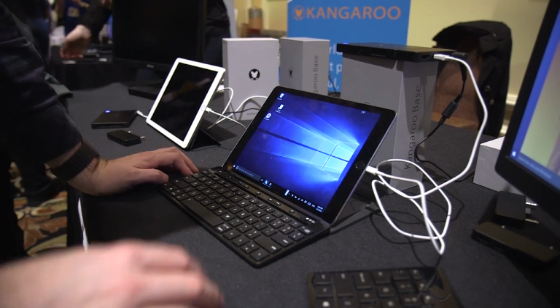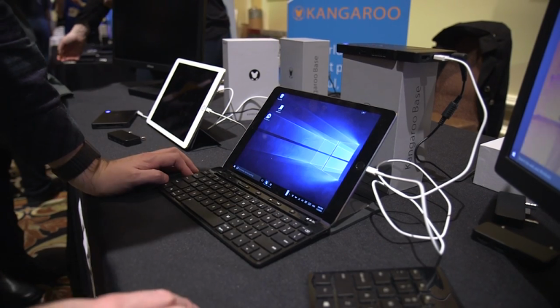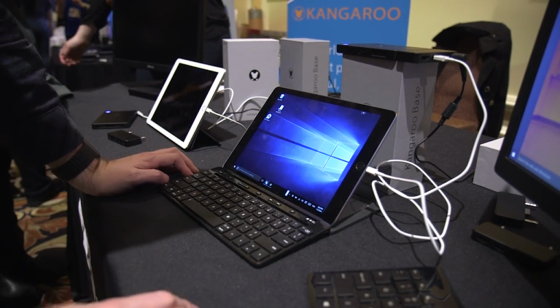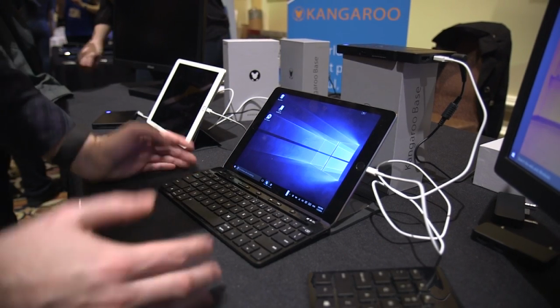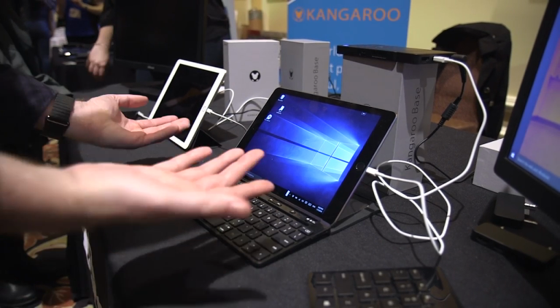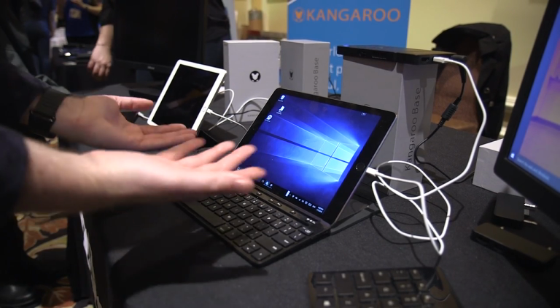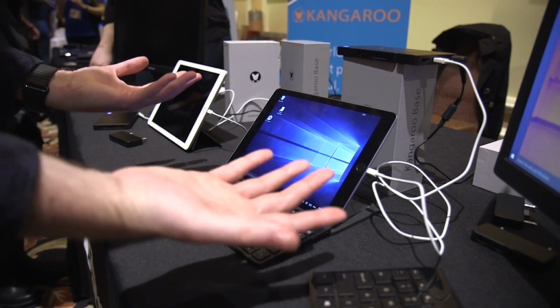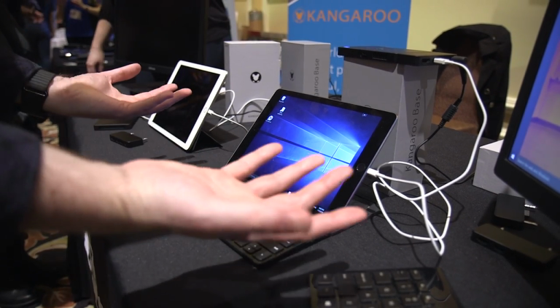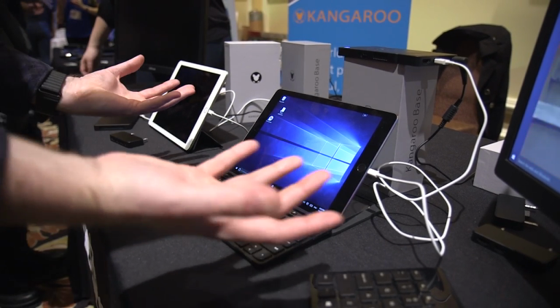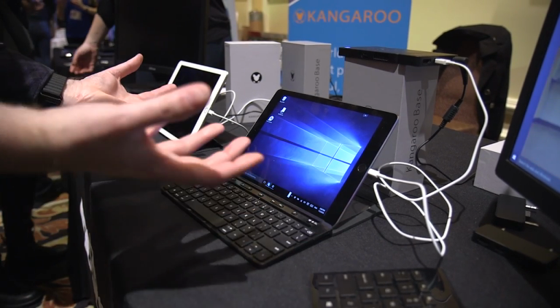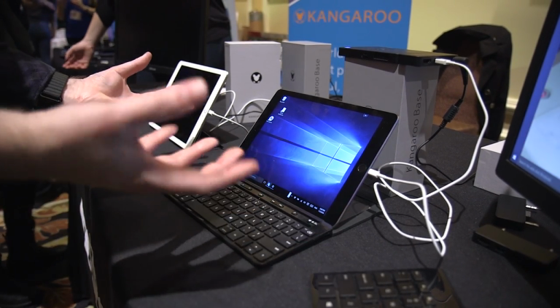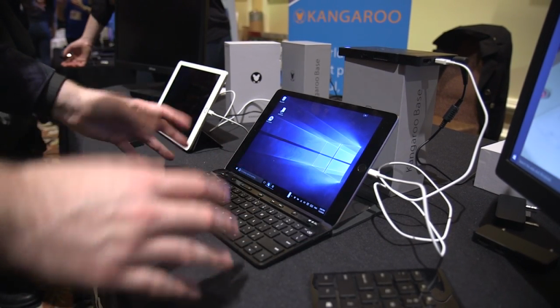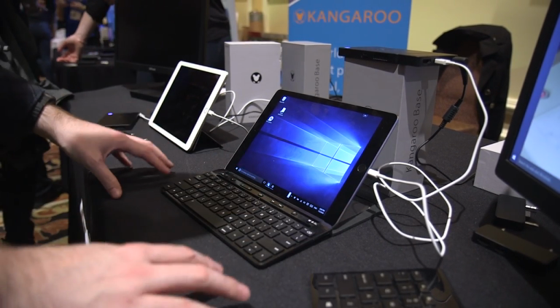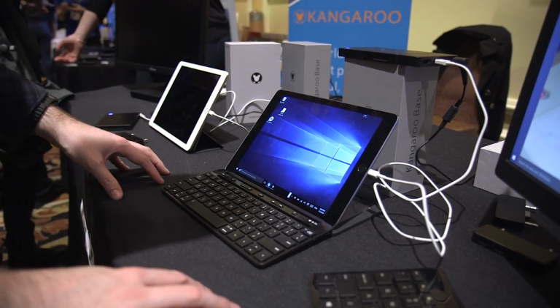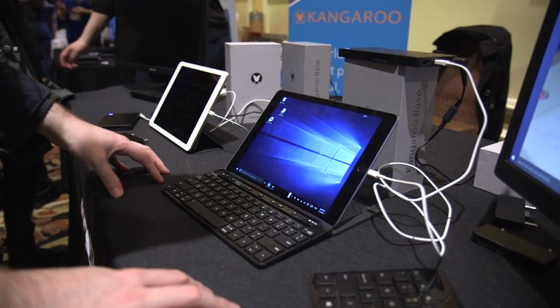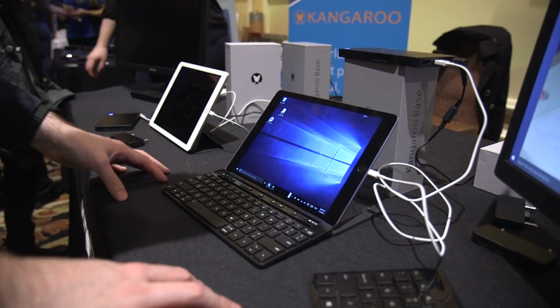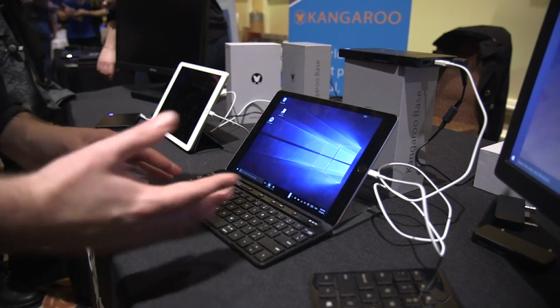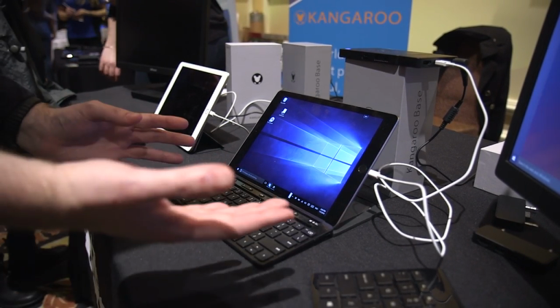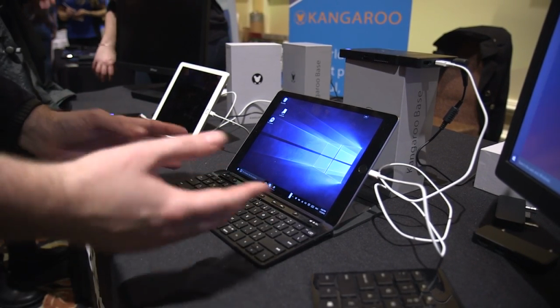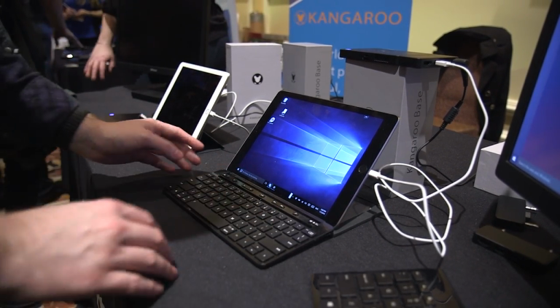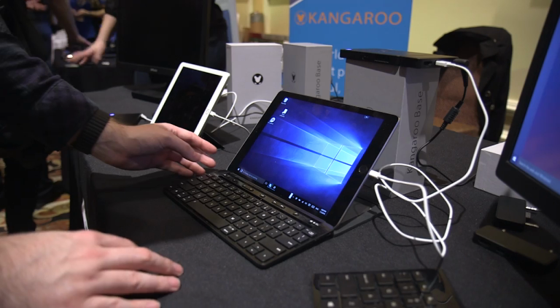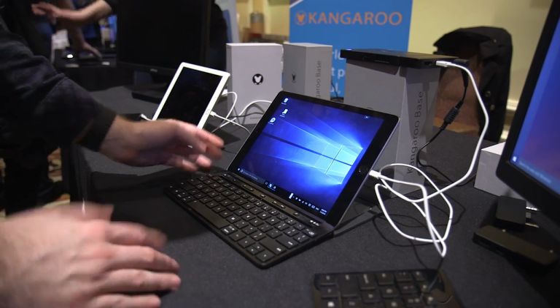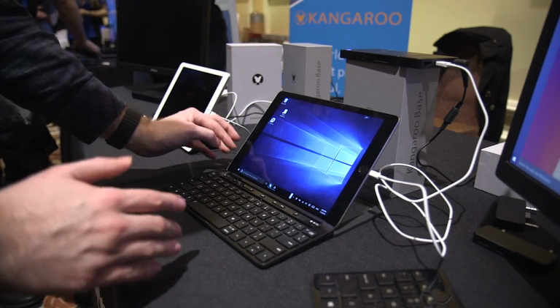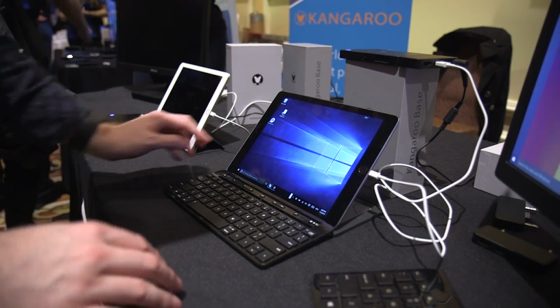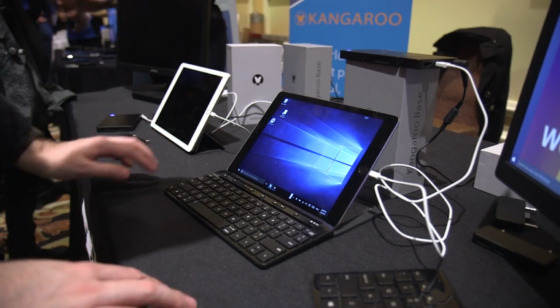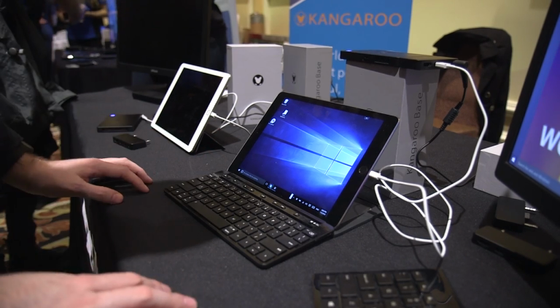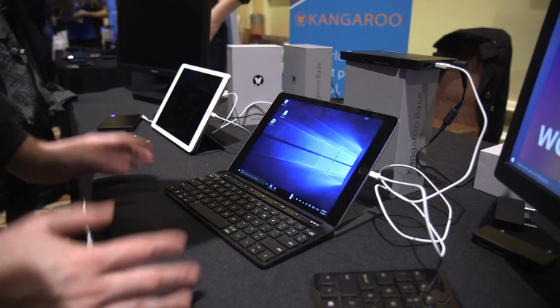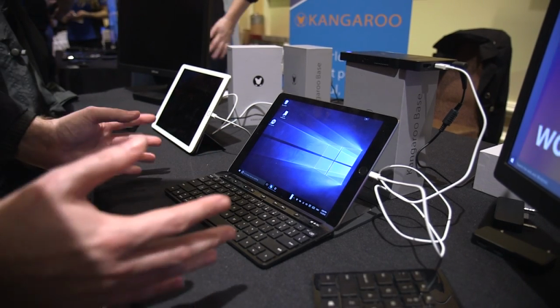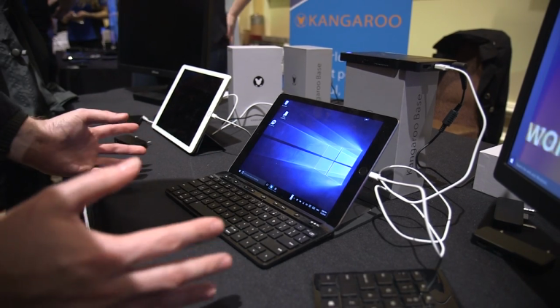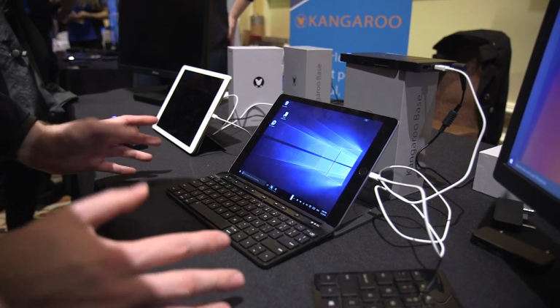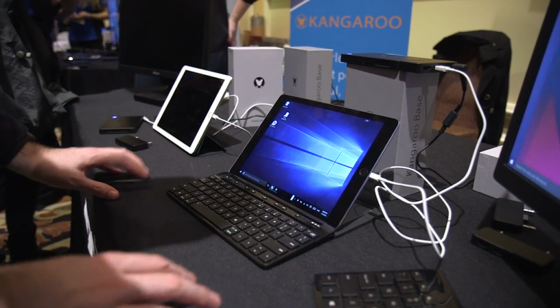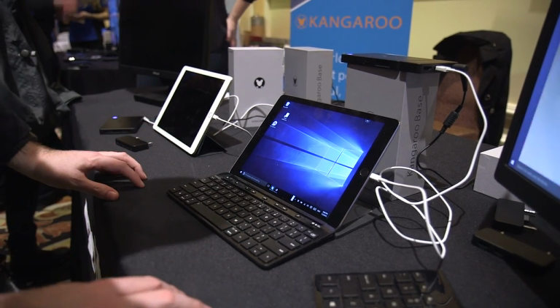It's a little laggy in this interface because it's going through the cable and onto the iOS app, but if you really want a portable Windows 10 PC that you can plug into a monitor, keyboard, or an iPad, this isn't too bad for $99.